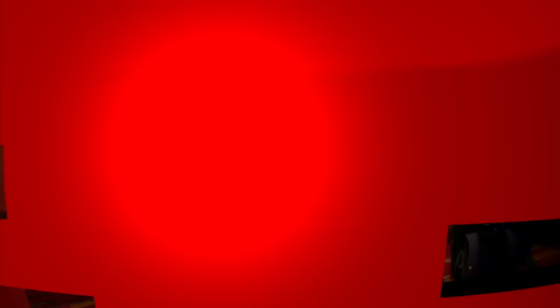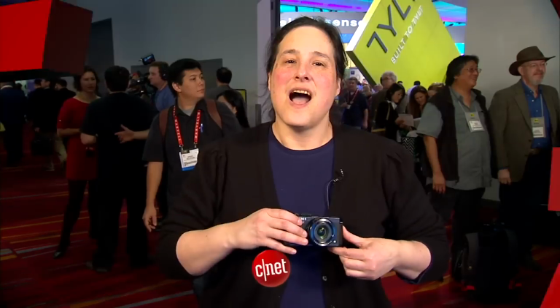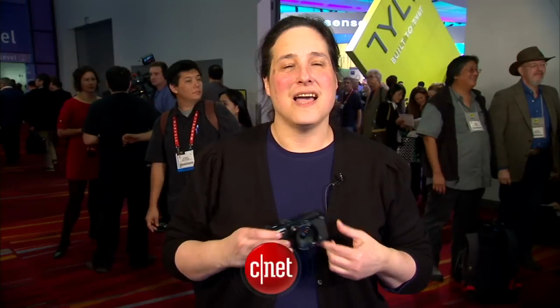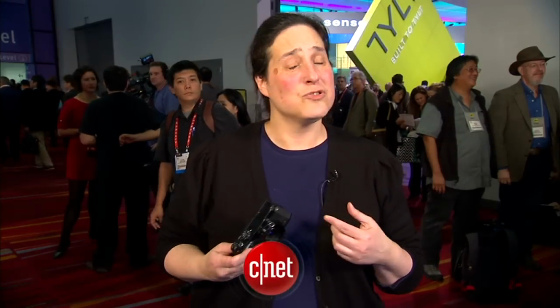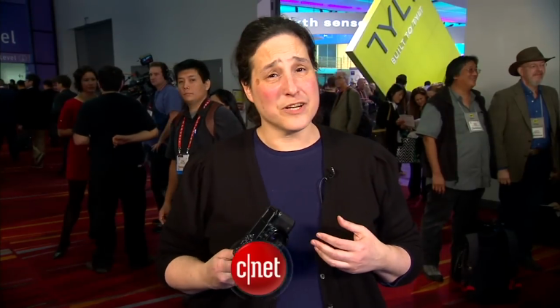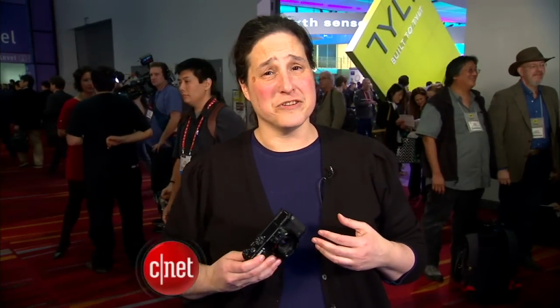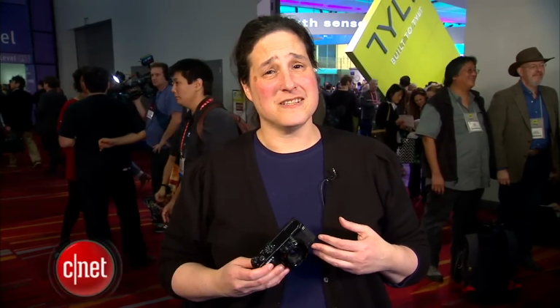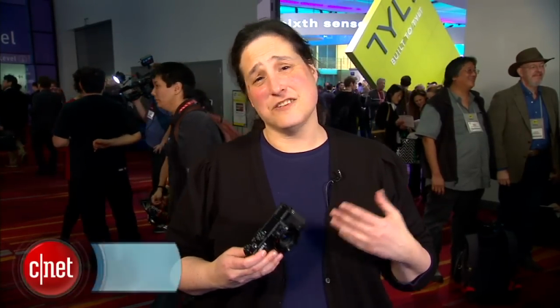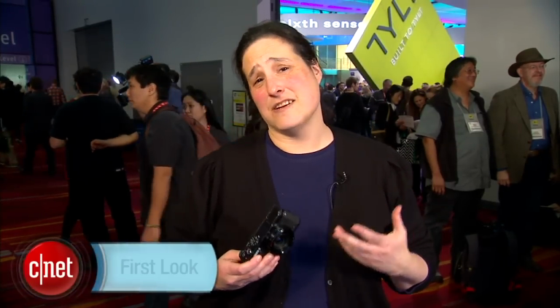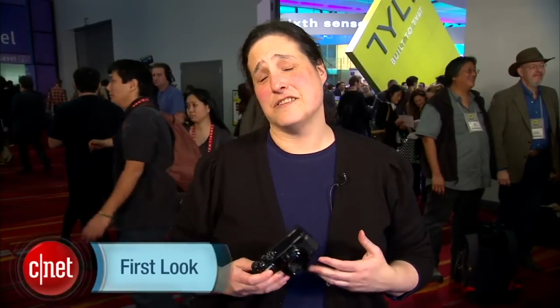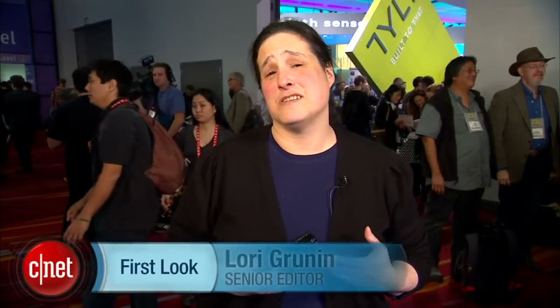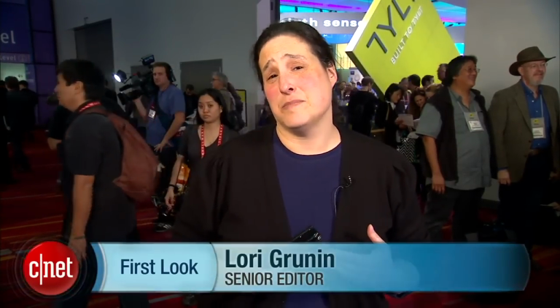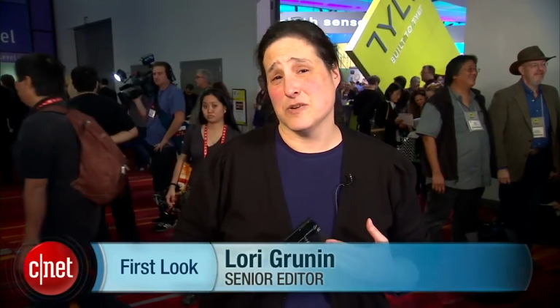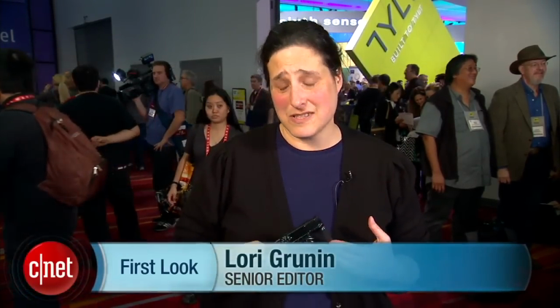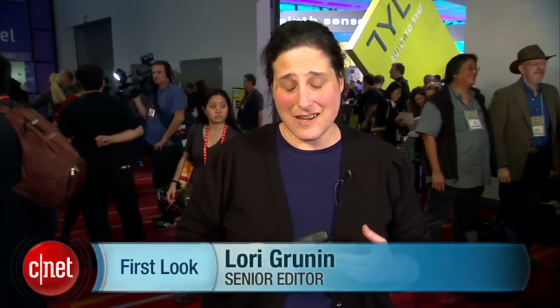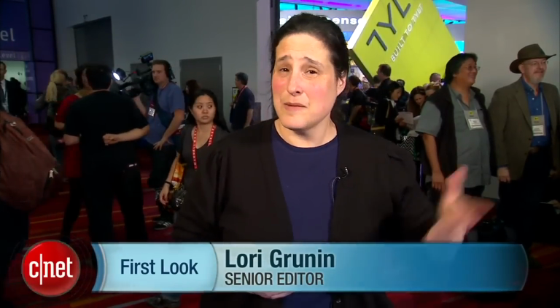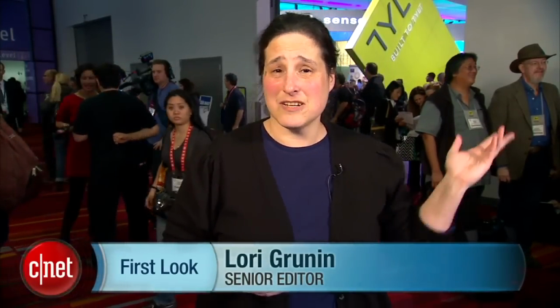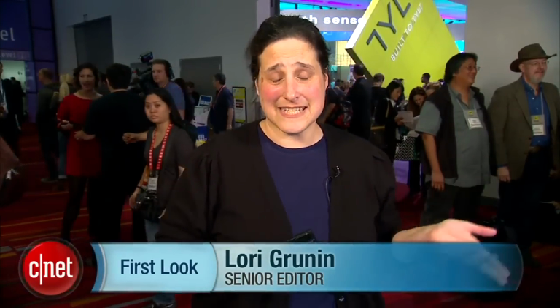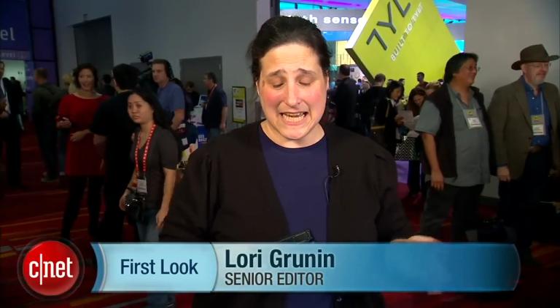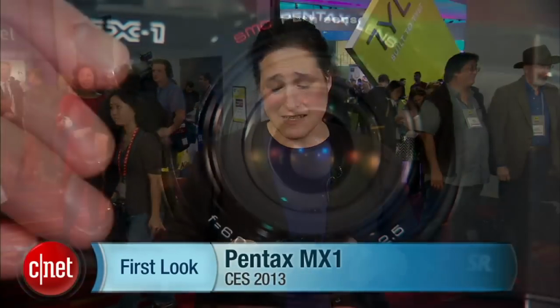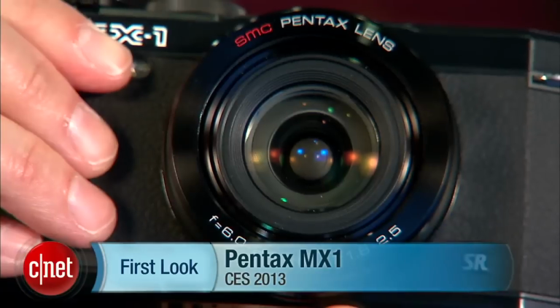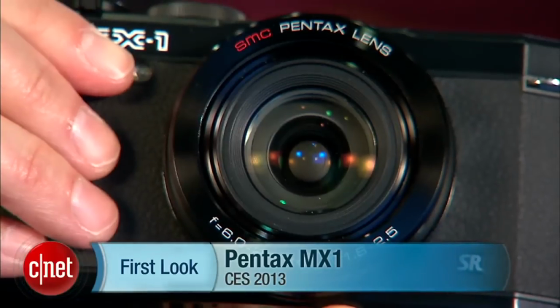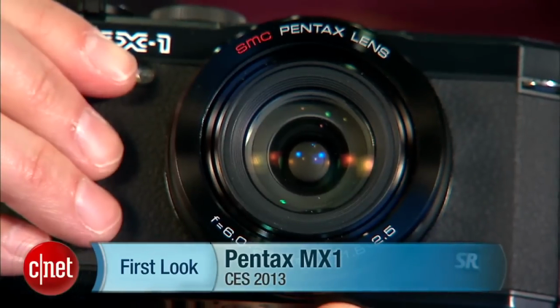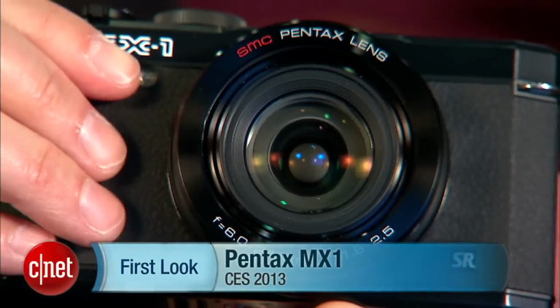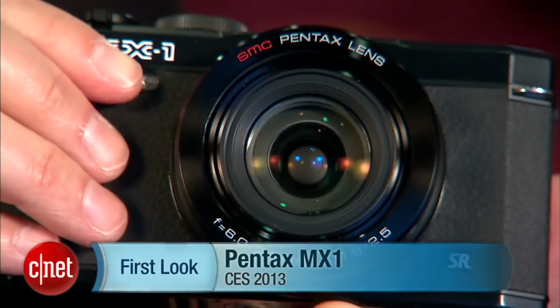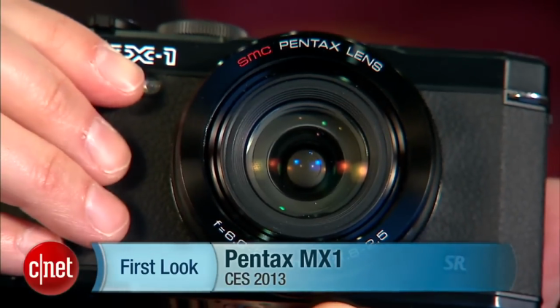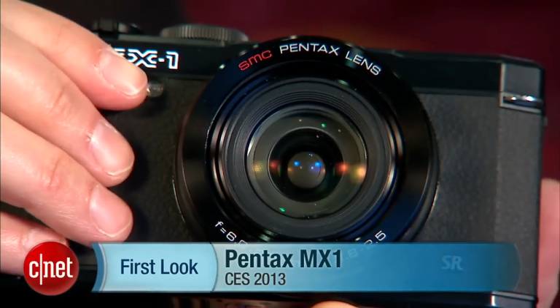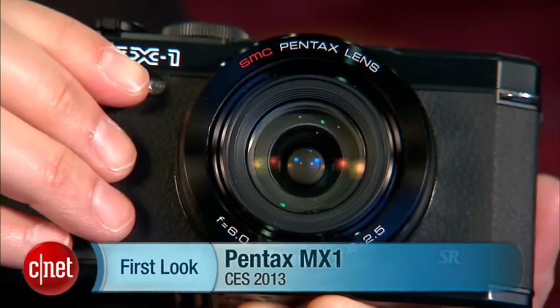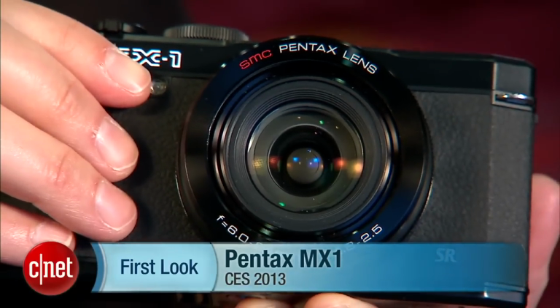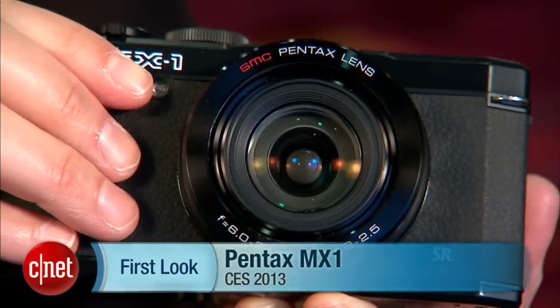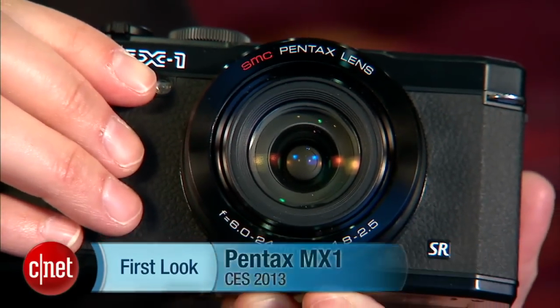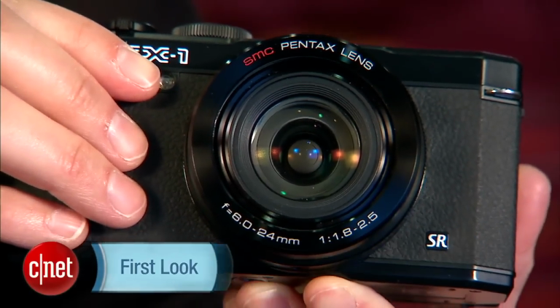Hi, I'm Lori Grunin, Senior Editor Digital Imaging with CNET, and I'm here at CES with the camera that Pentax just announced.